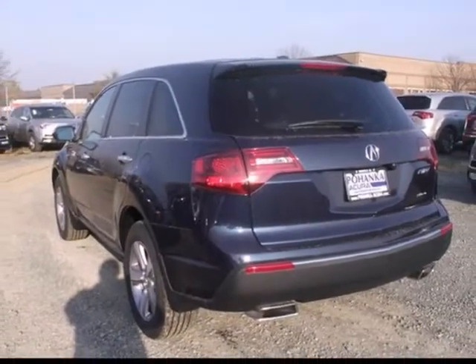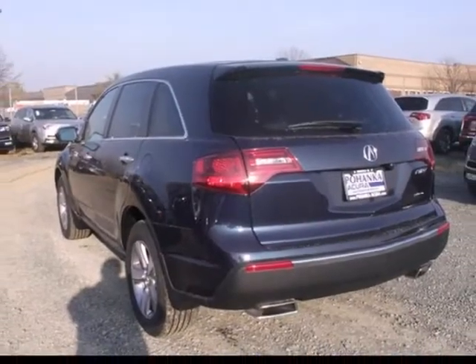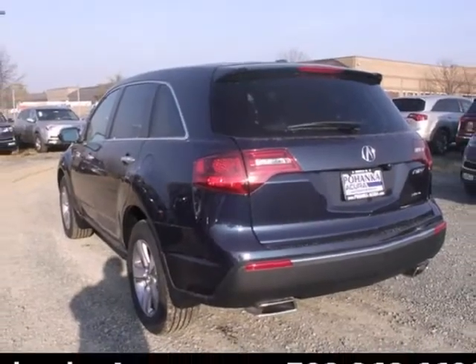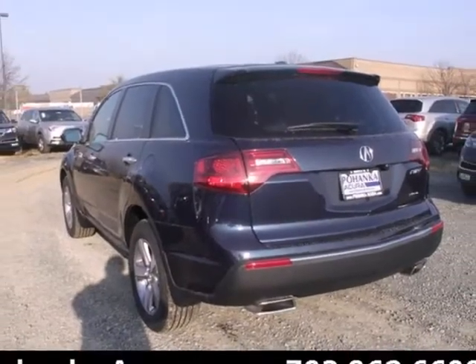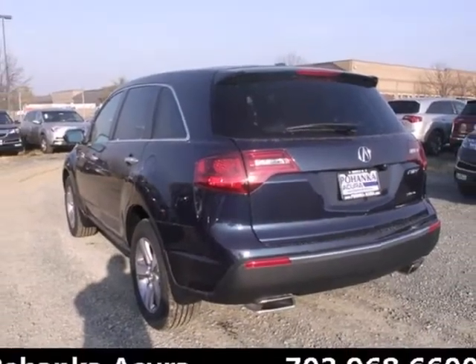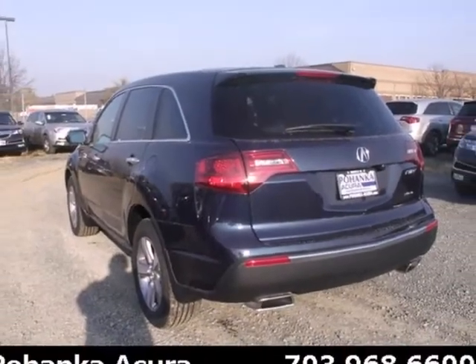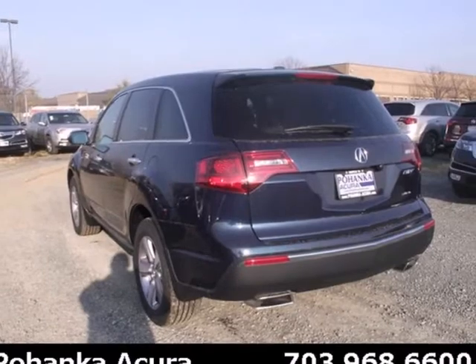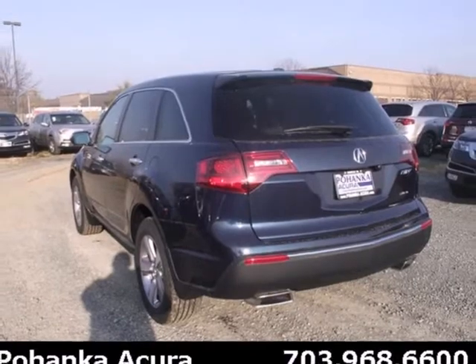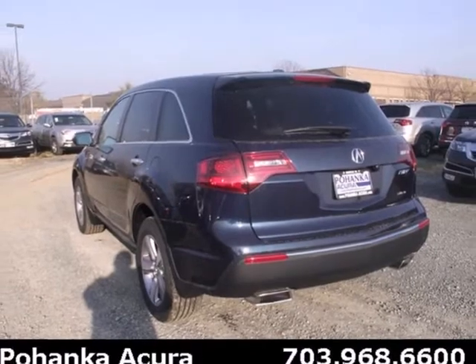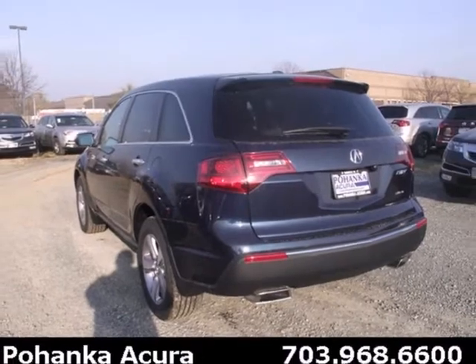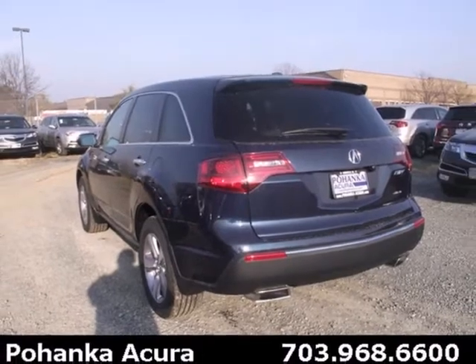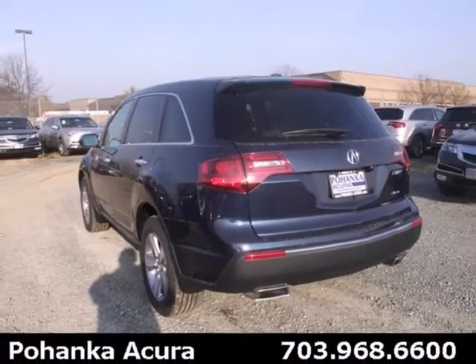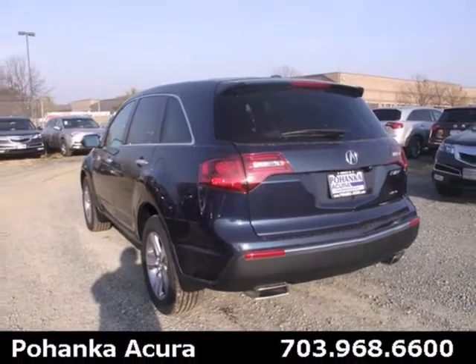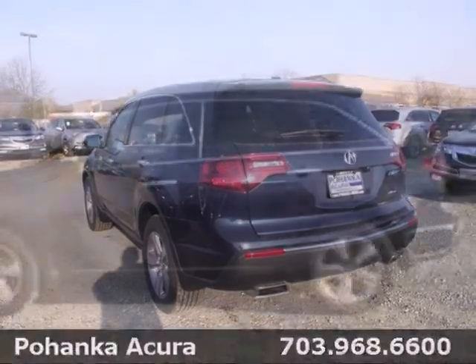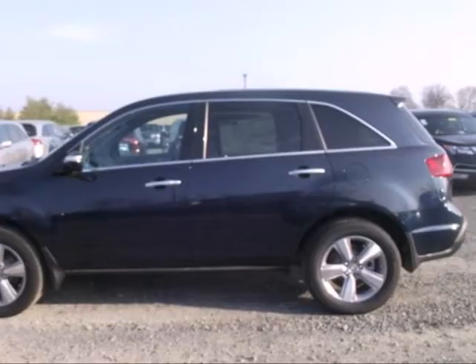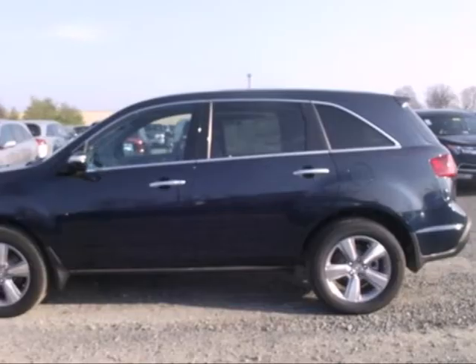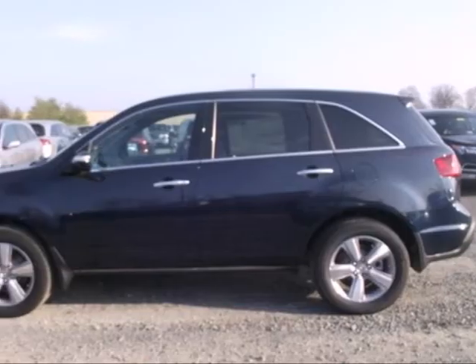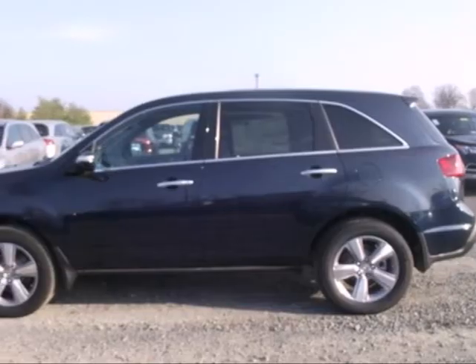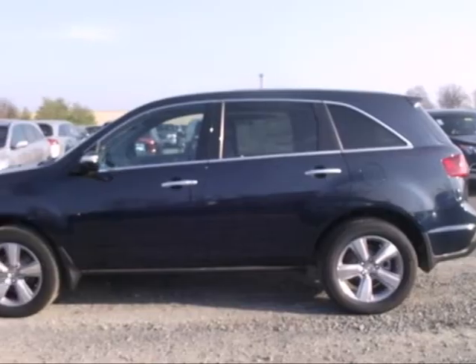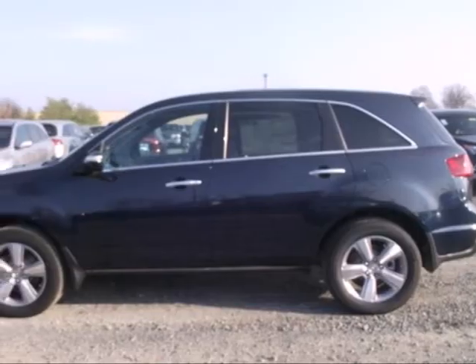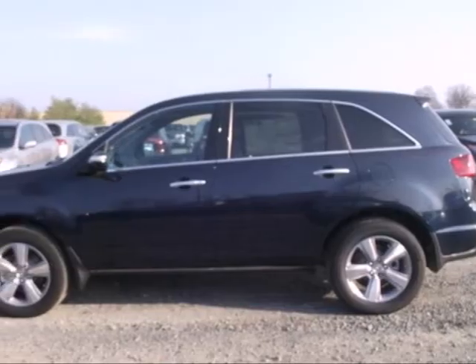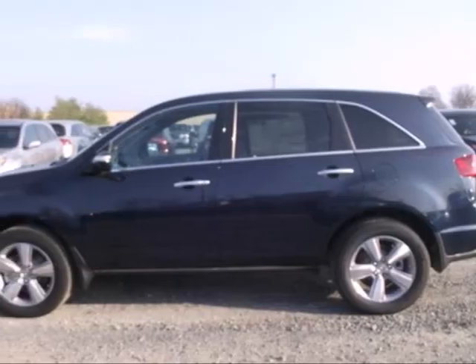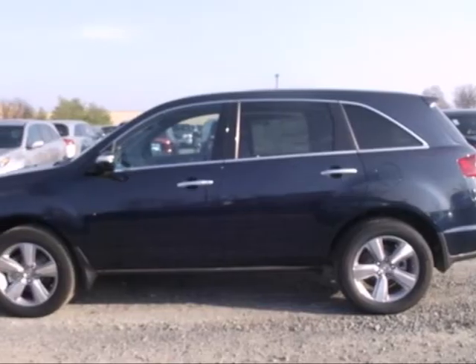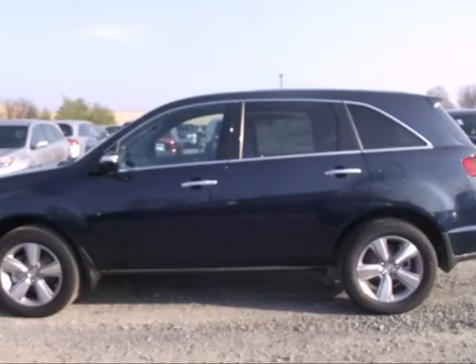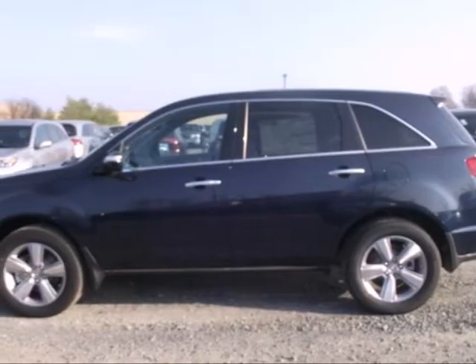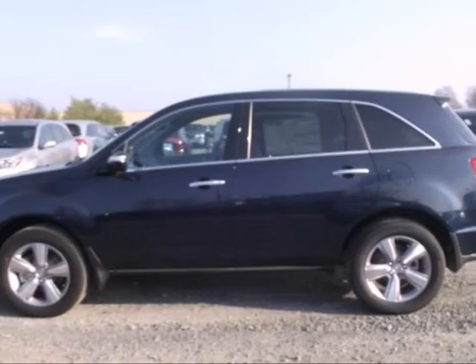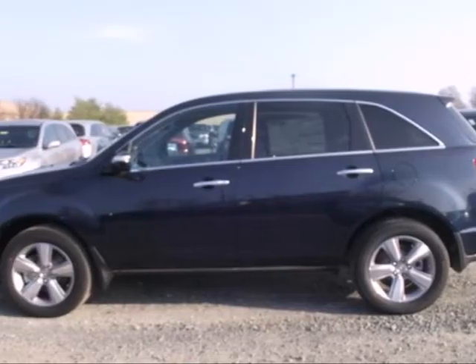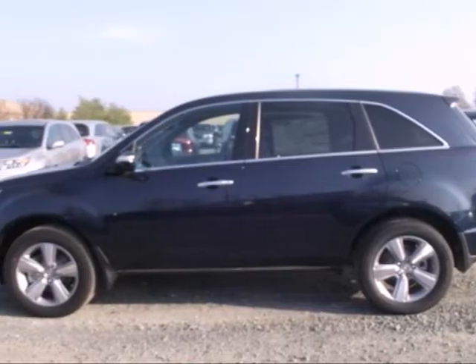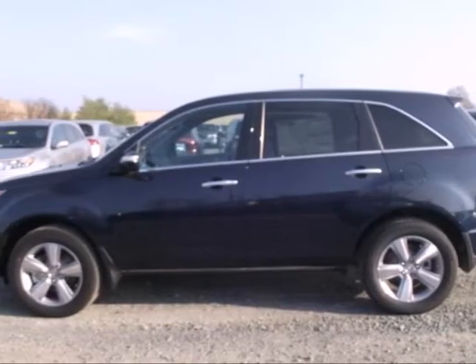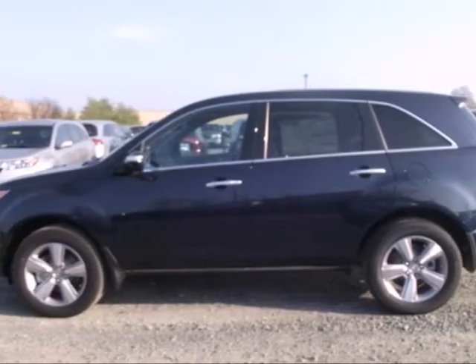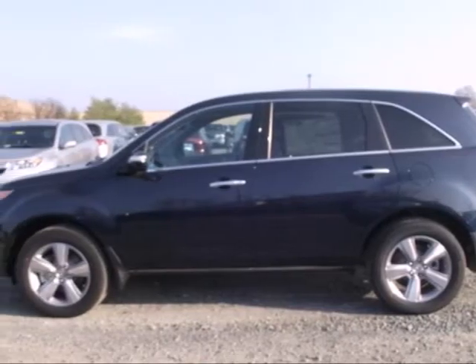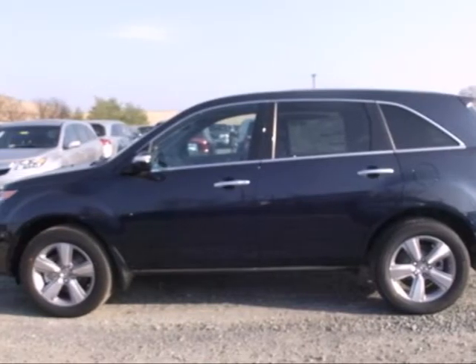It's packed with high-tech features like XM satellite radio, Bluetooth wireless, and a backup camera.